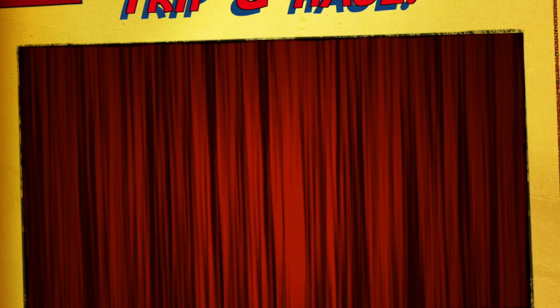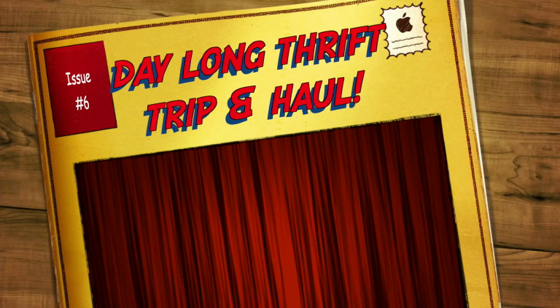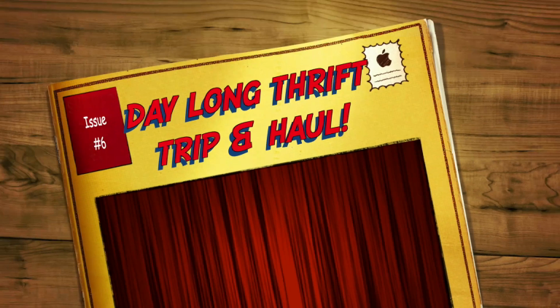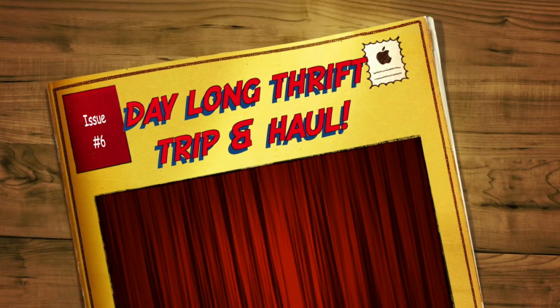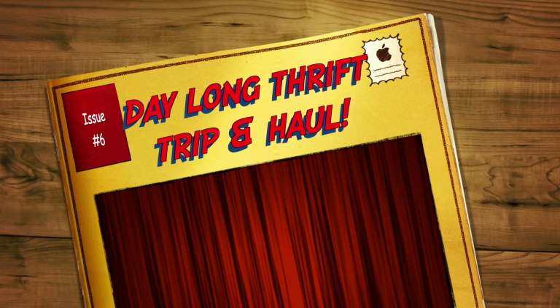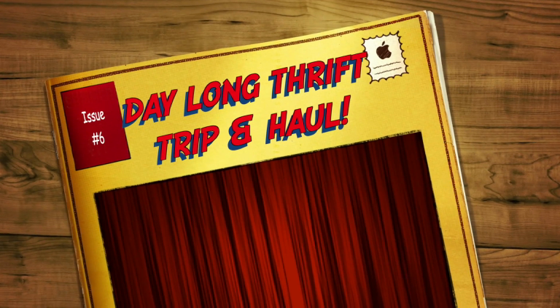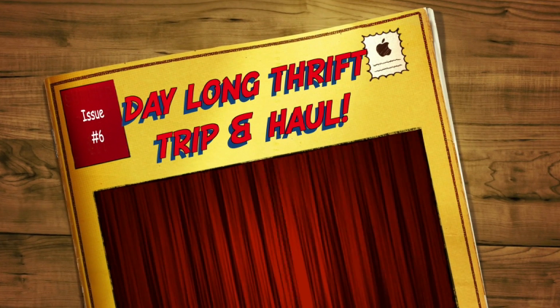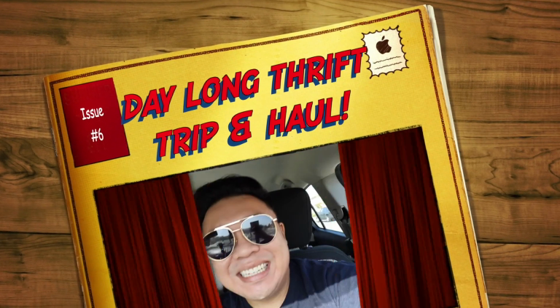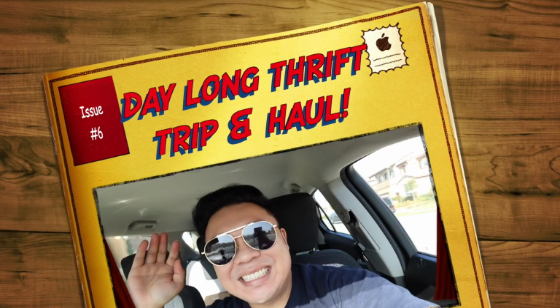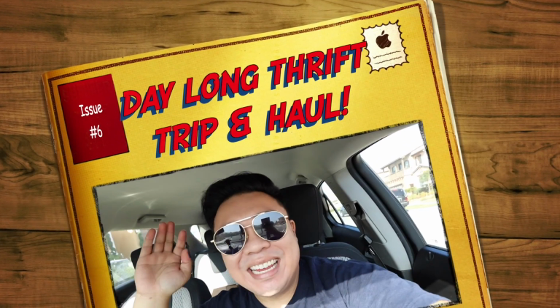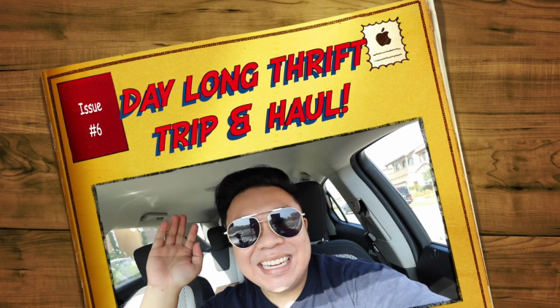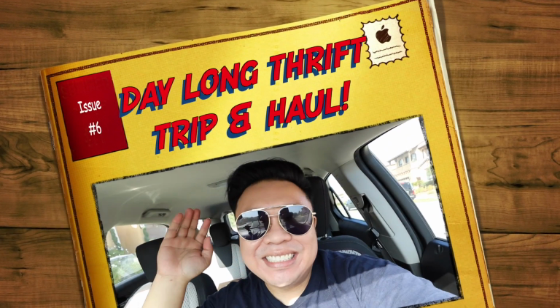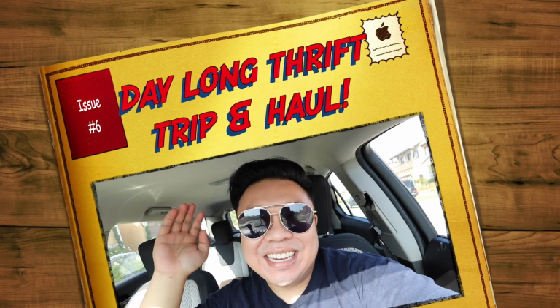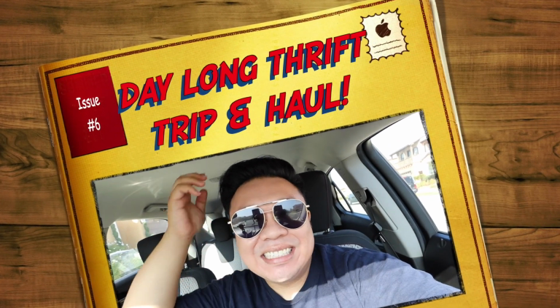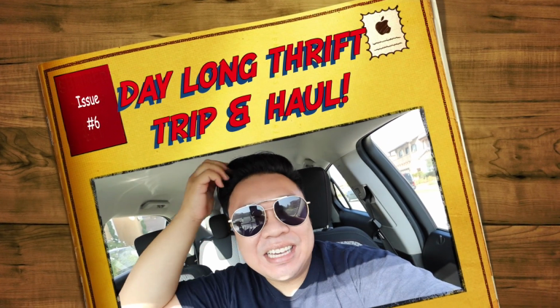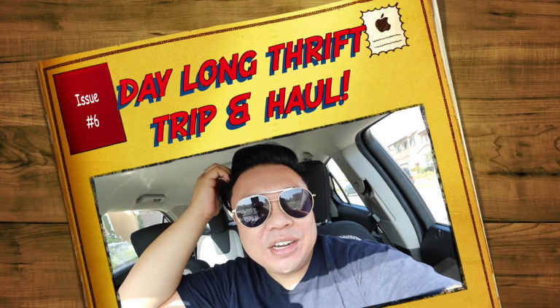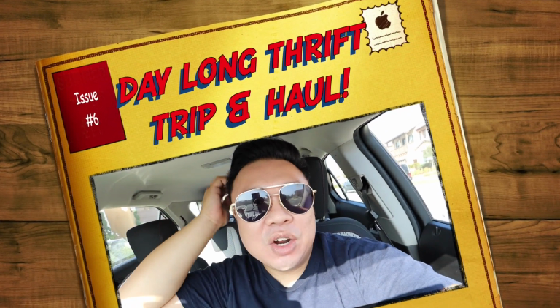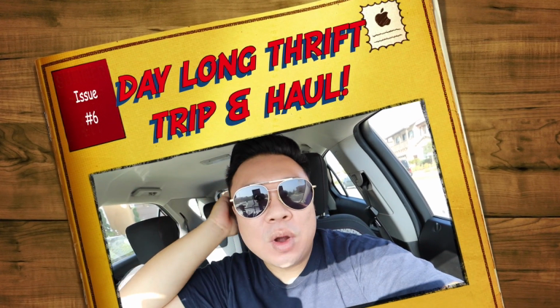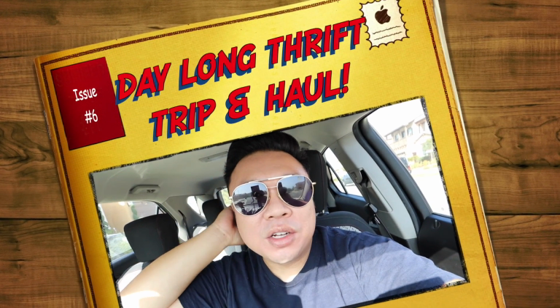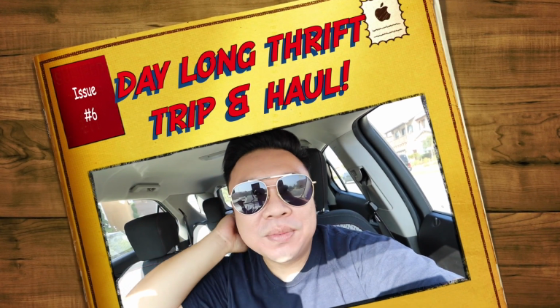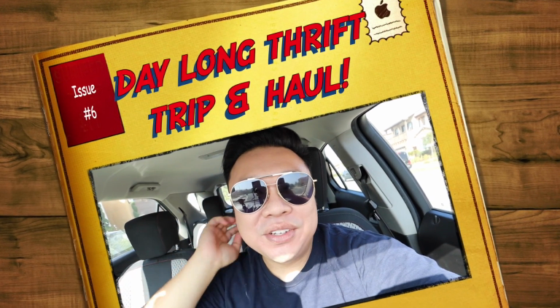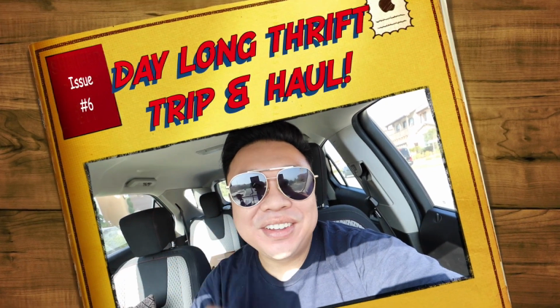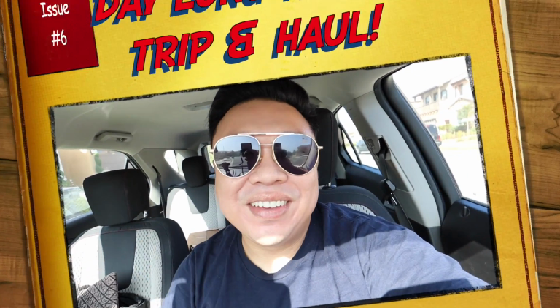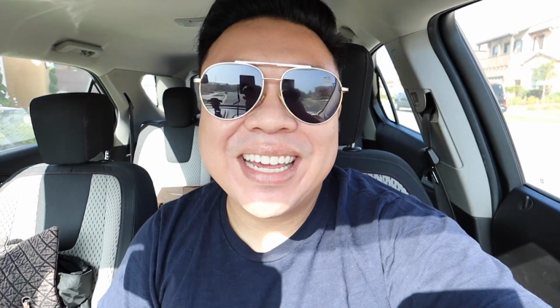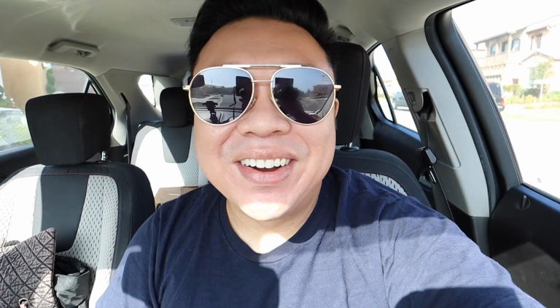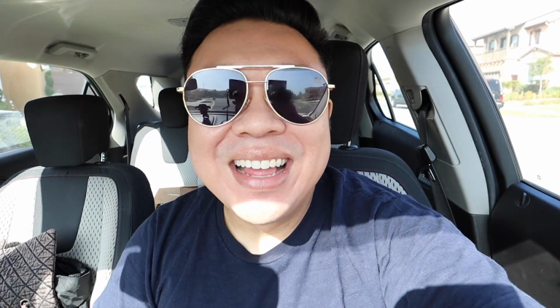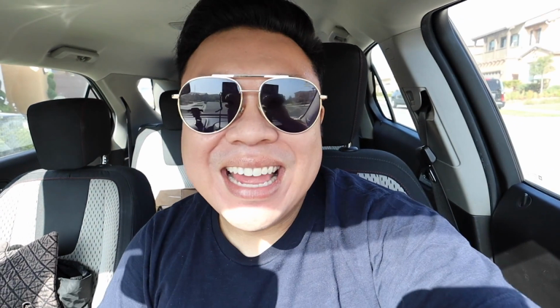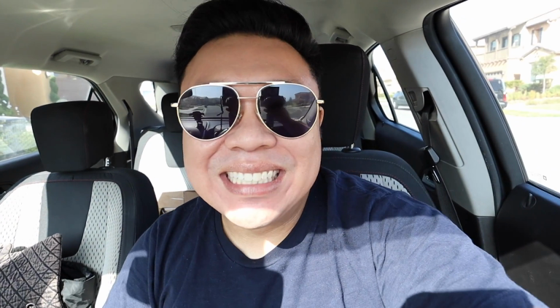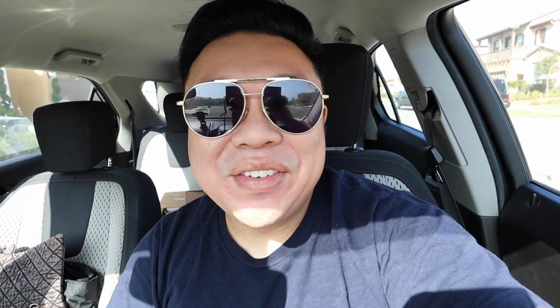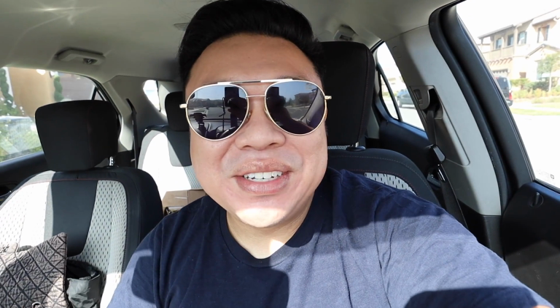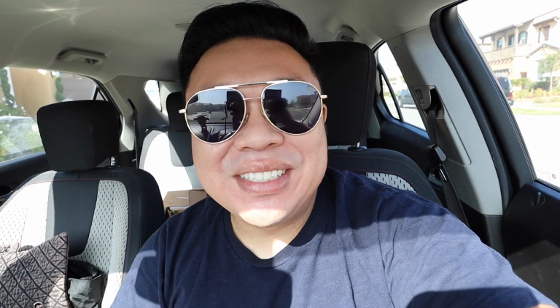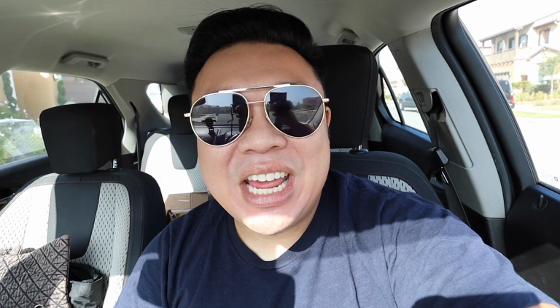Good morning! Greetings, it's how you teach with you guys. It's Hayden here. Welcome to a new video. How's everyone doing today?